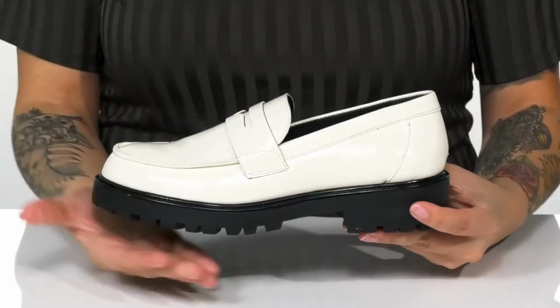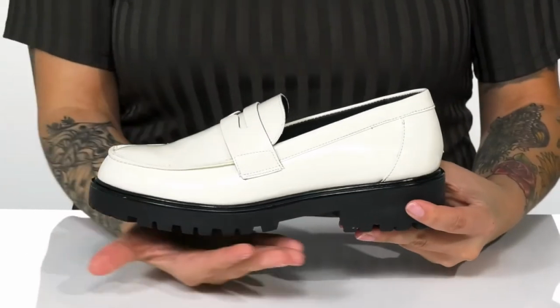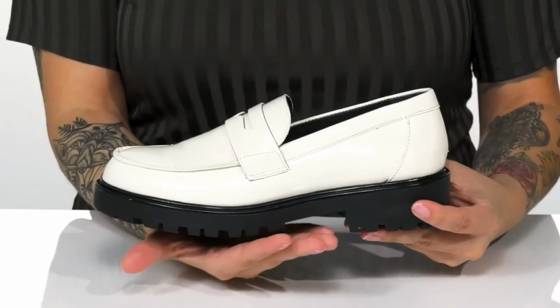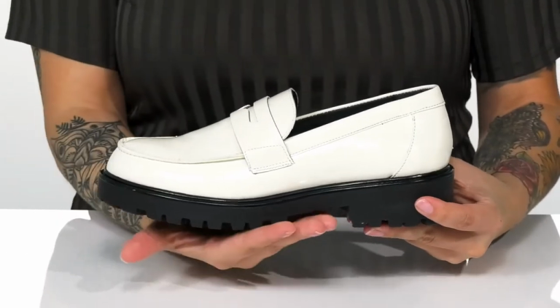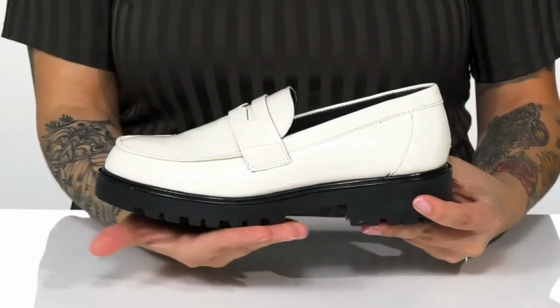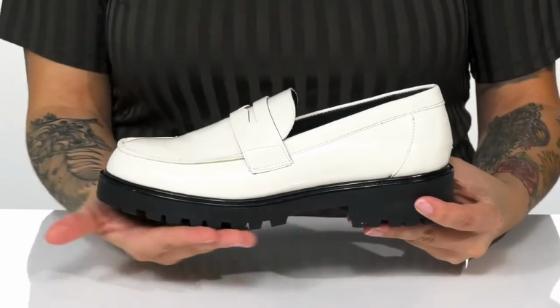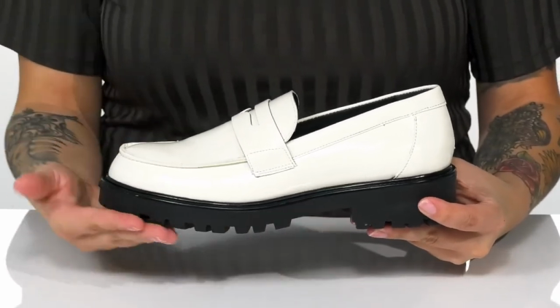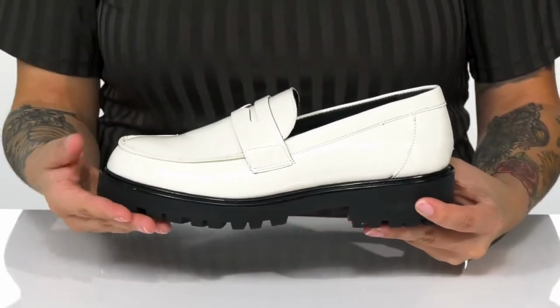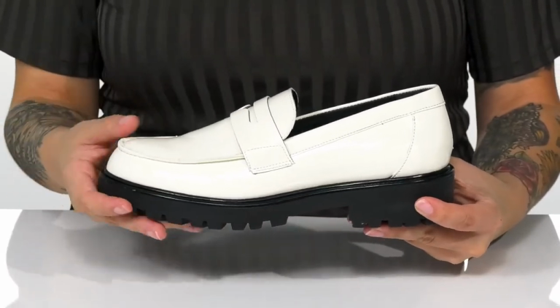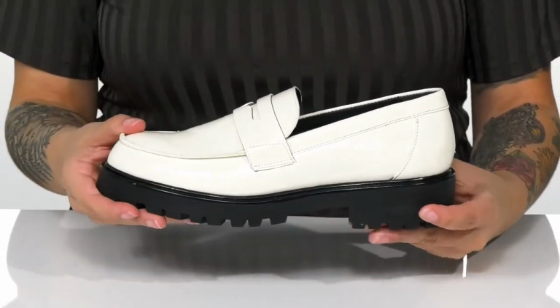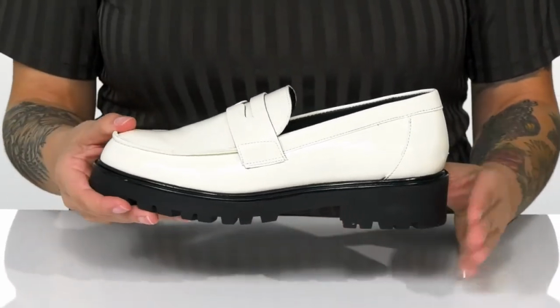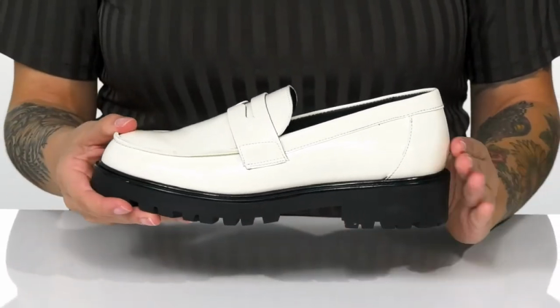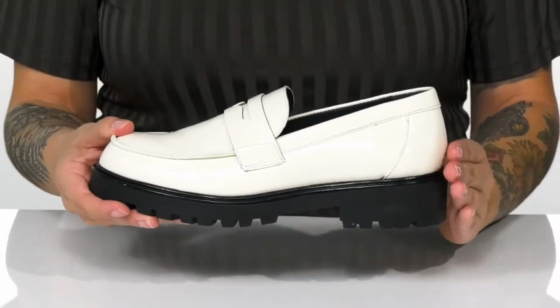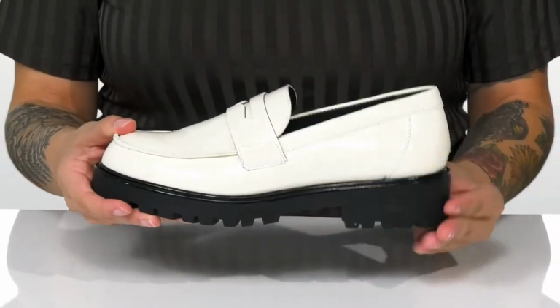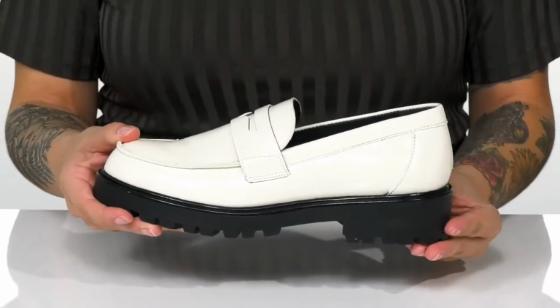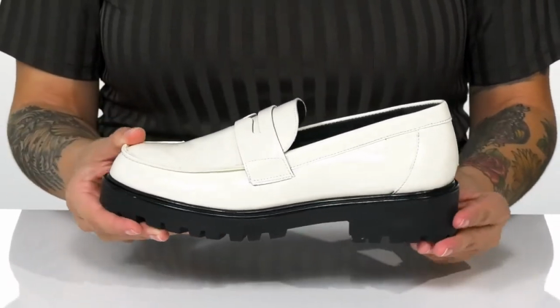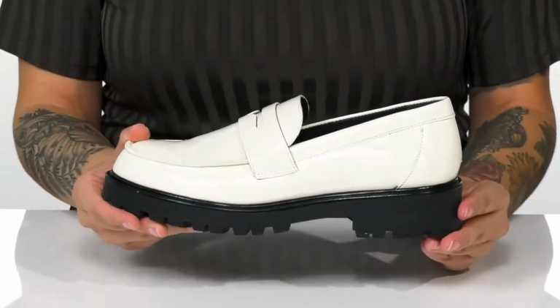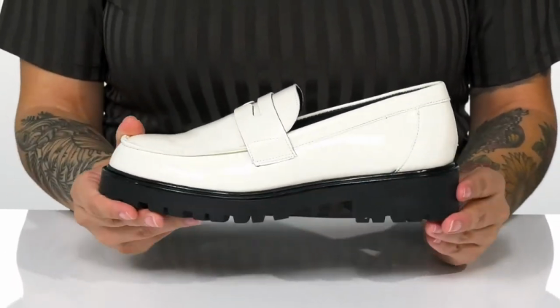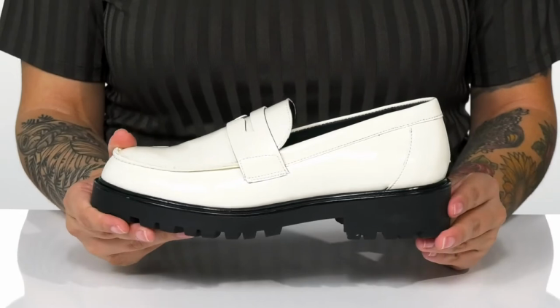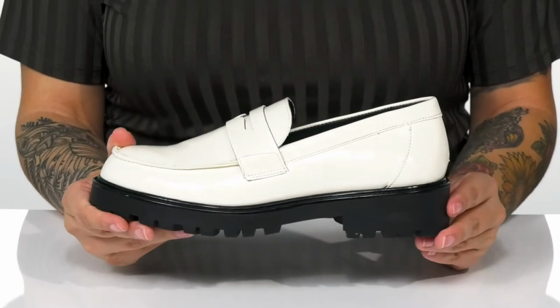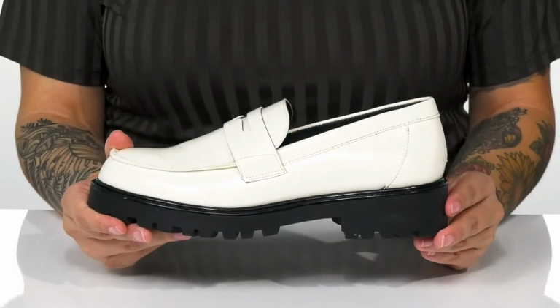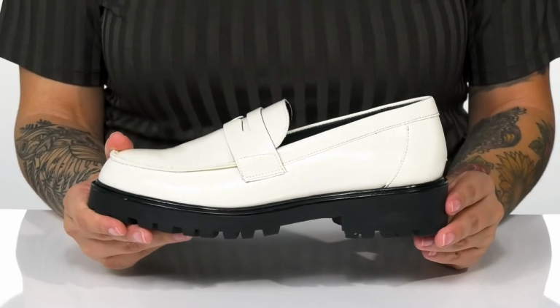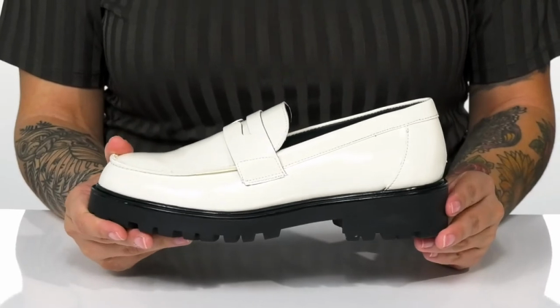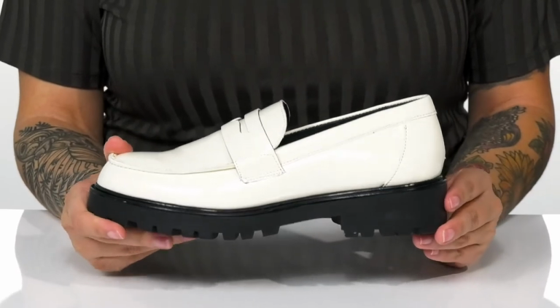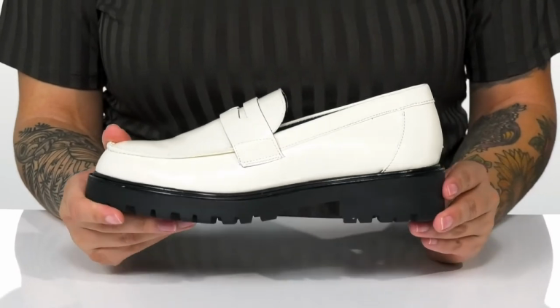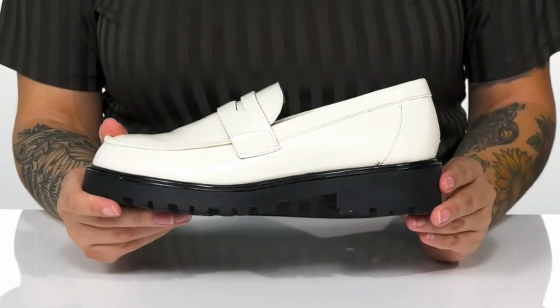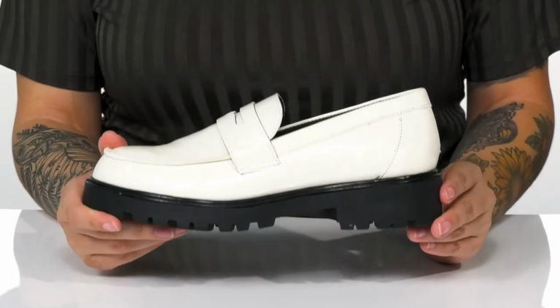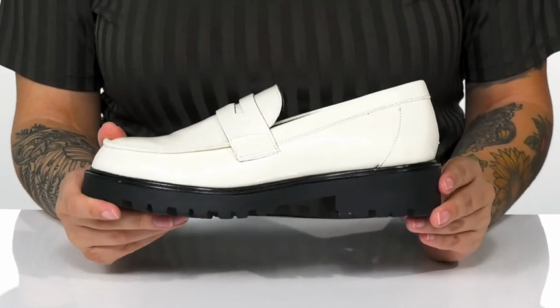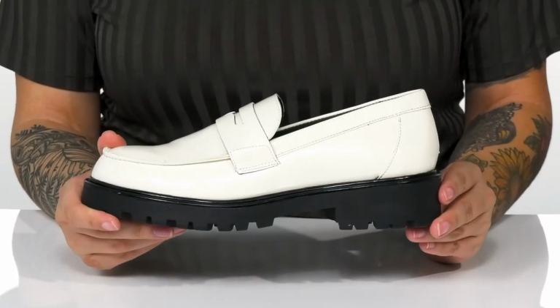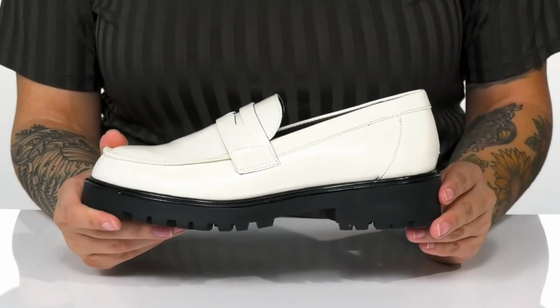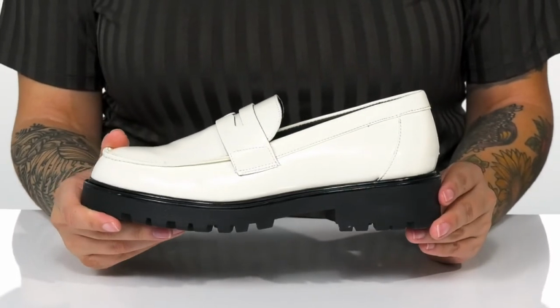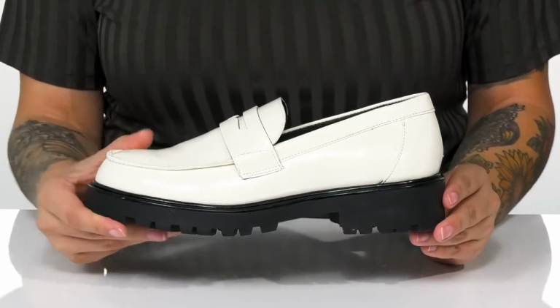These feature a platform midsole with a heel at the back that is going to boost you up about an inch and a half in height.